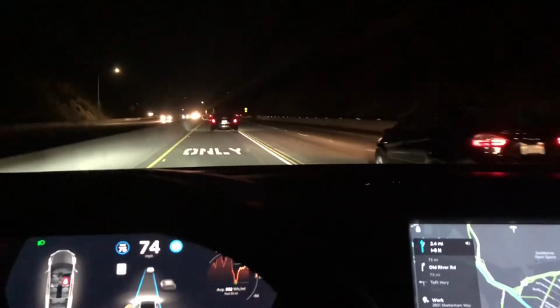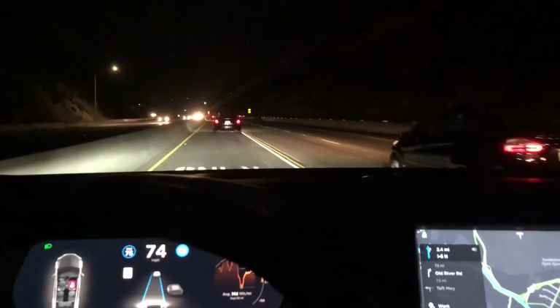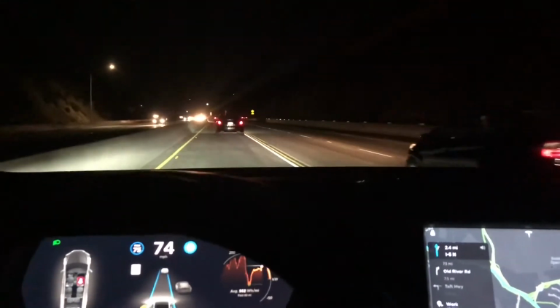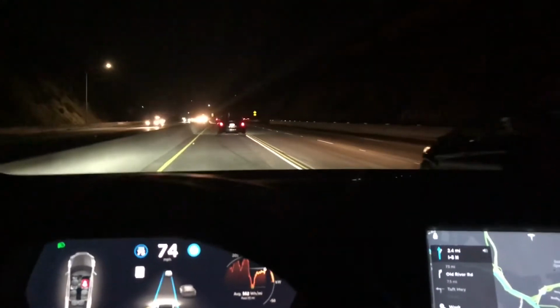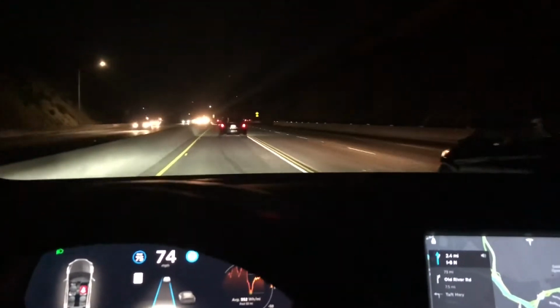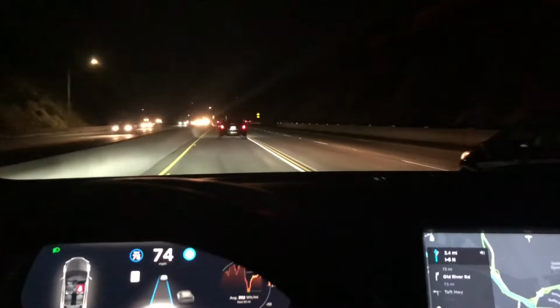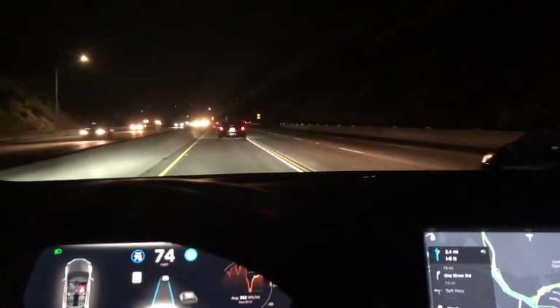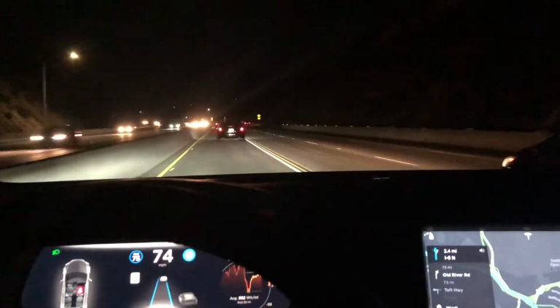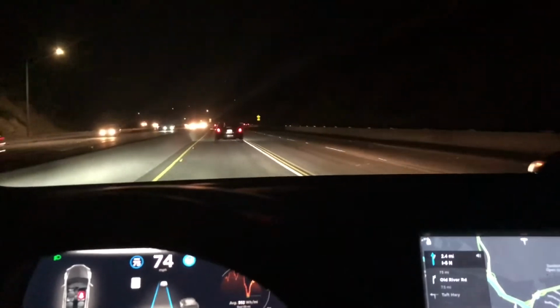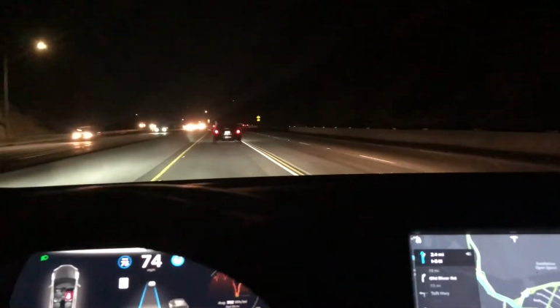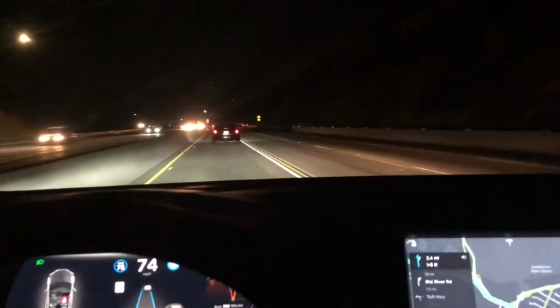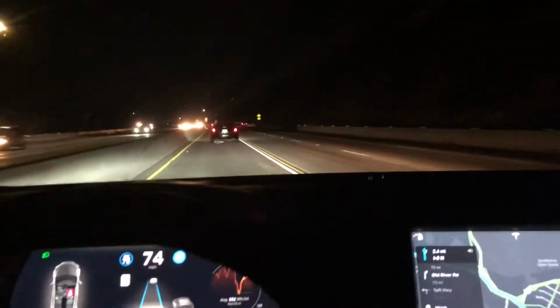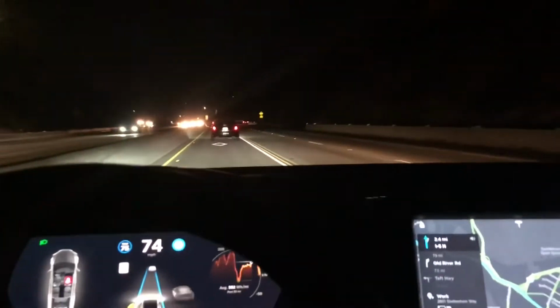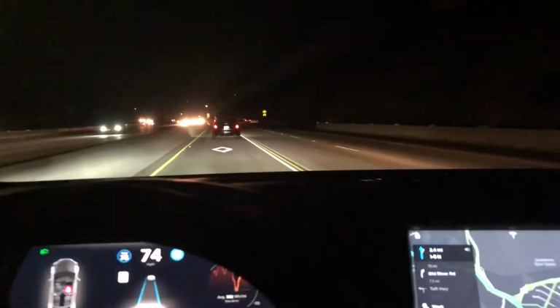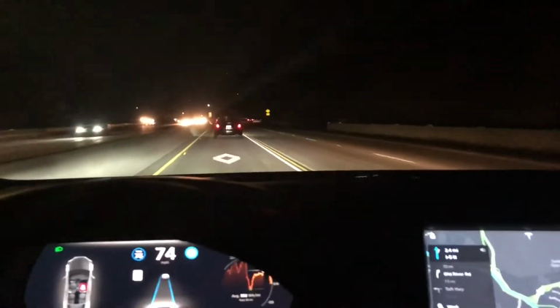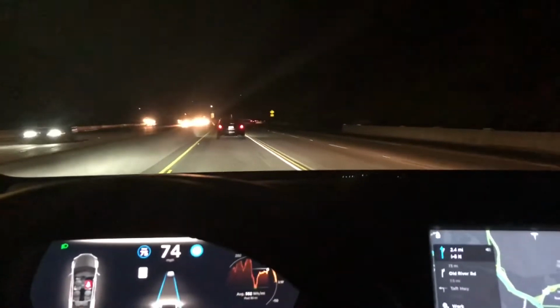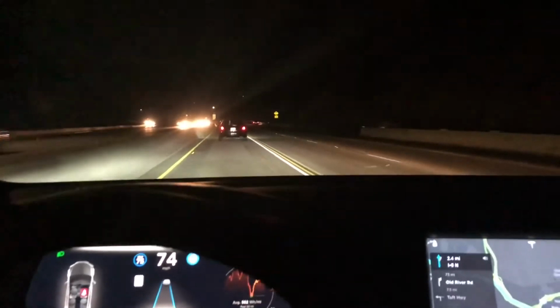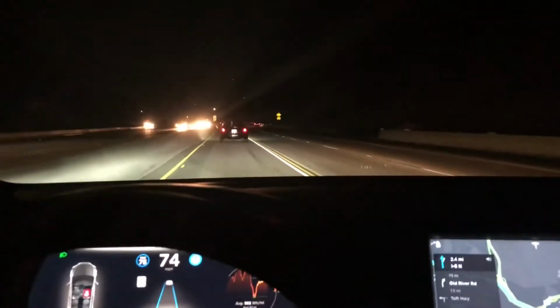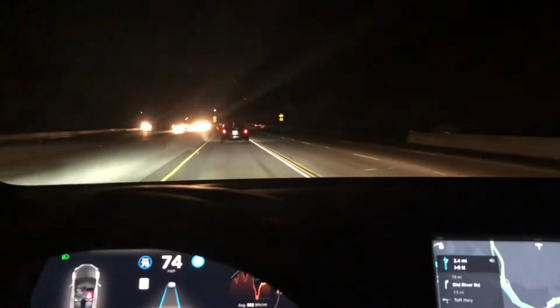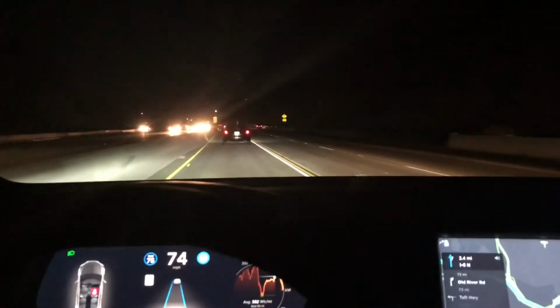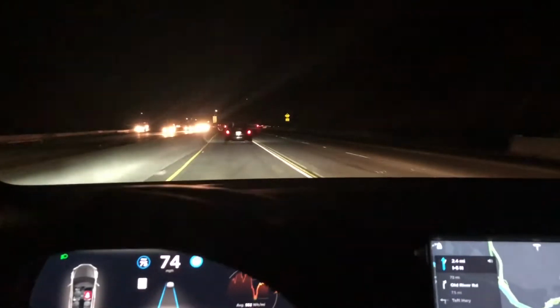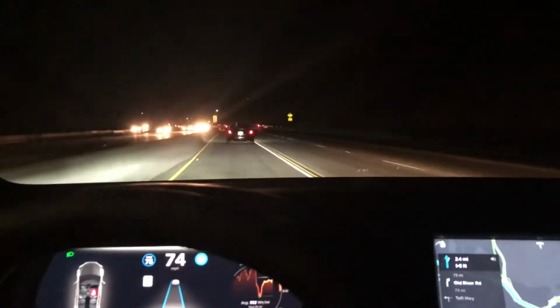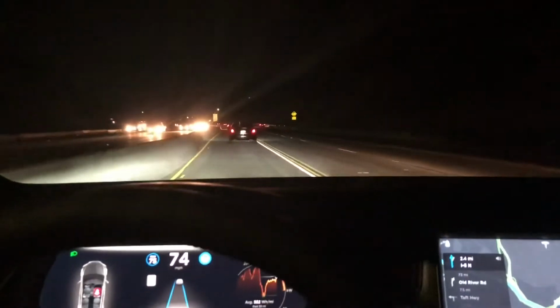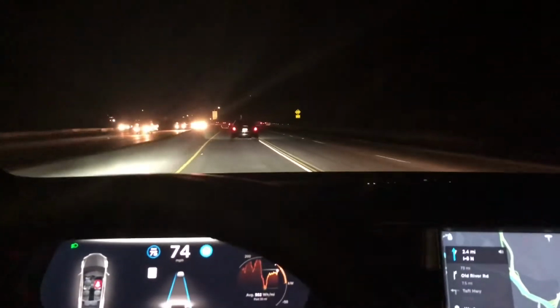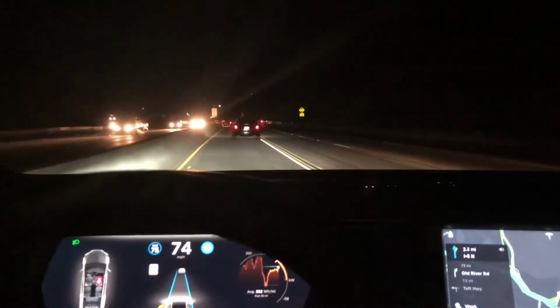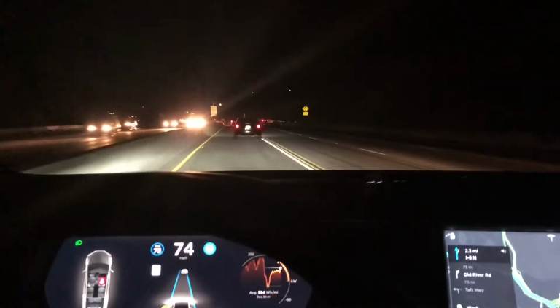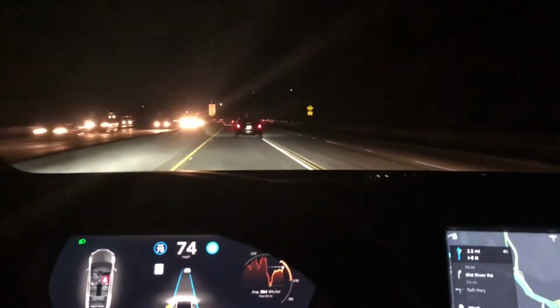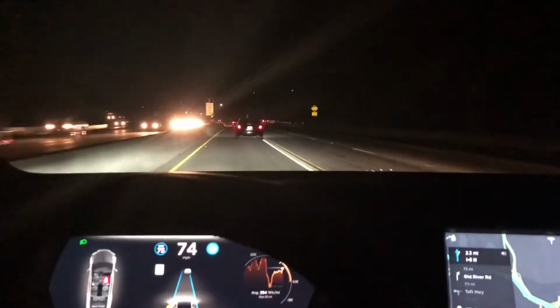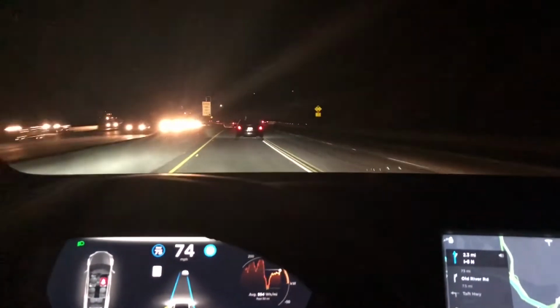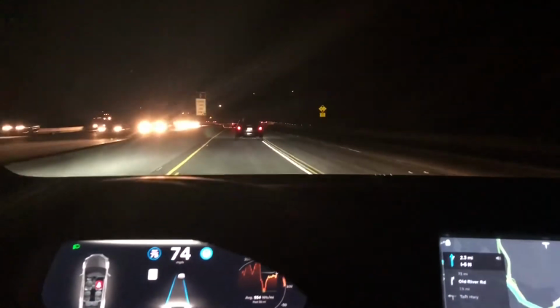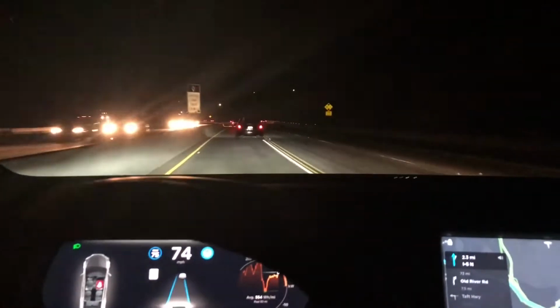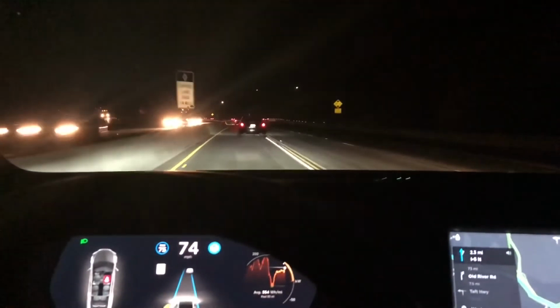You can get free unlimited supercharging. Whenever you are traveling, you don't need to pay anything — you just go there and charge the car.